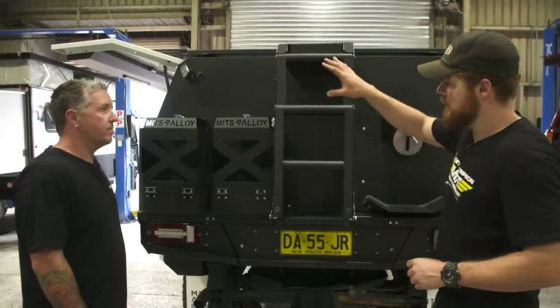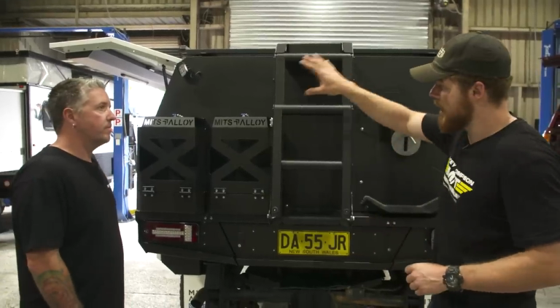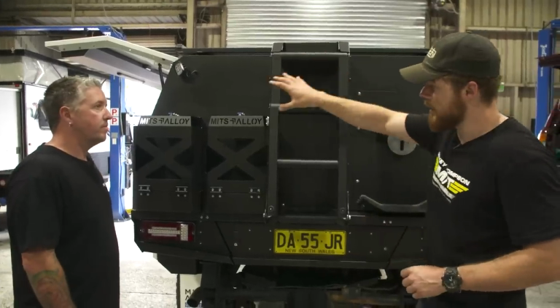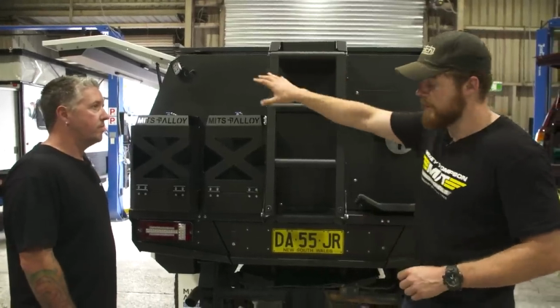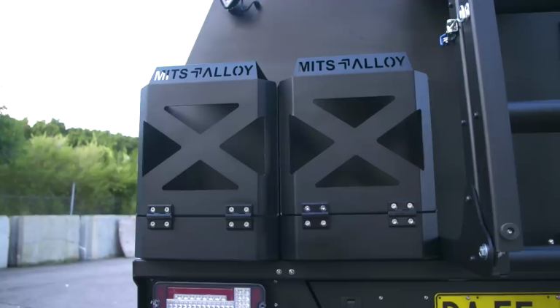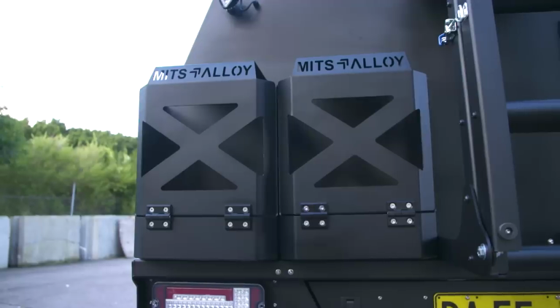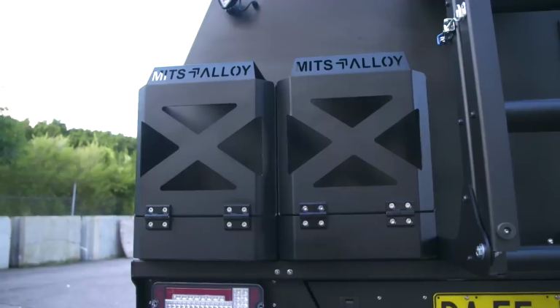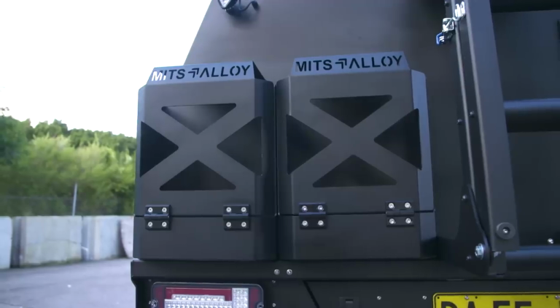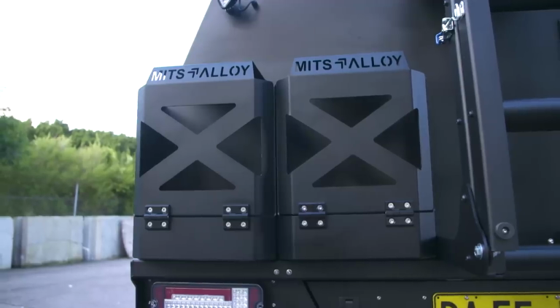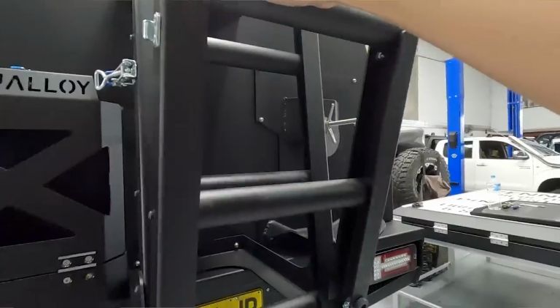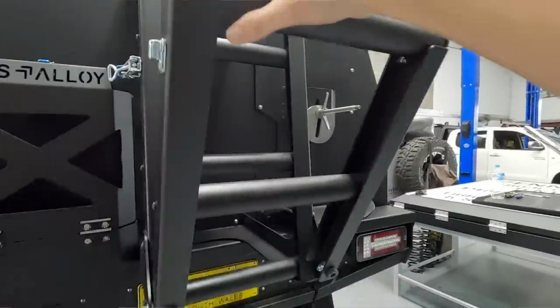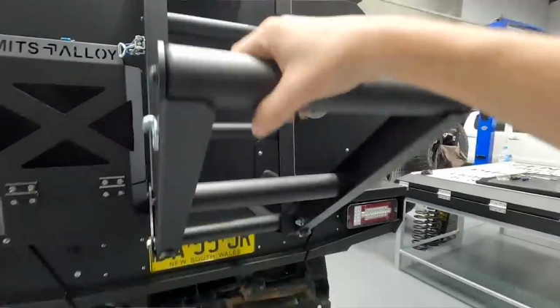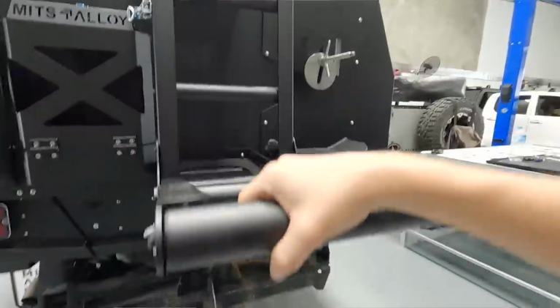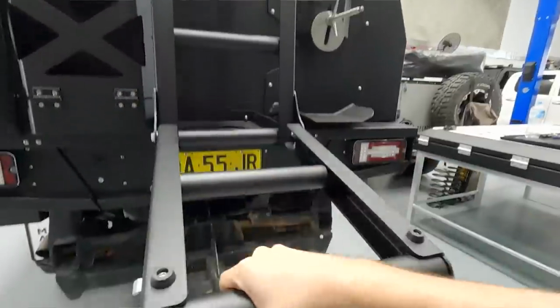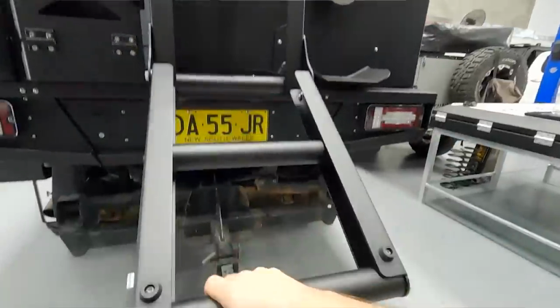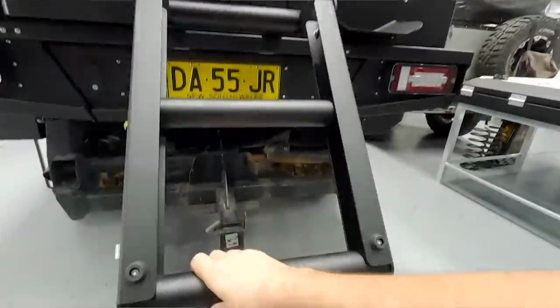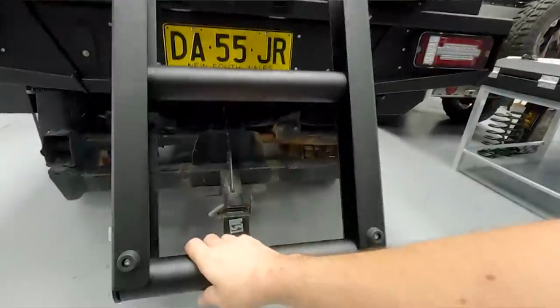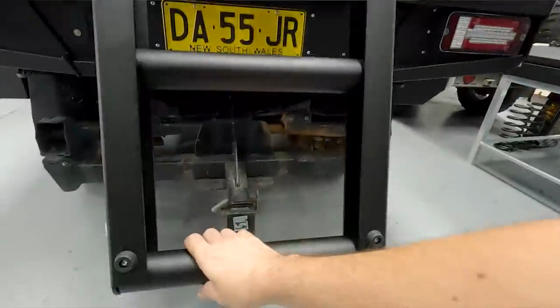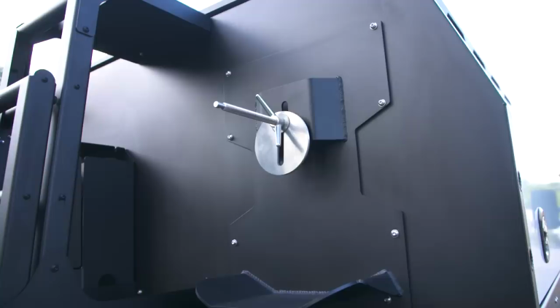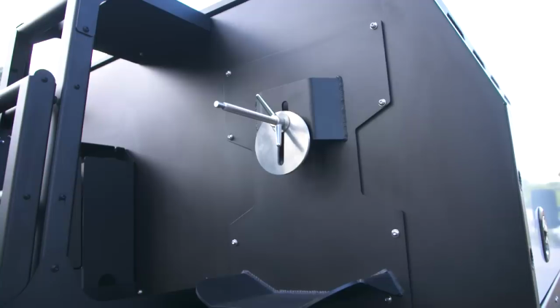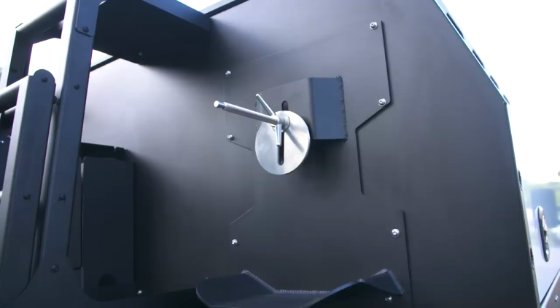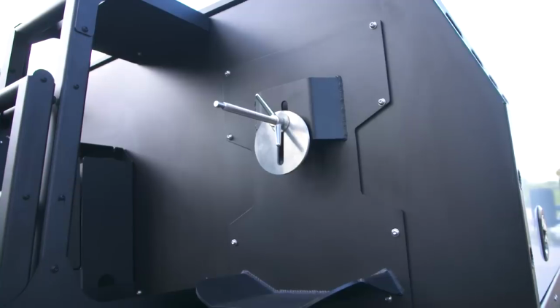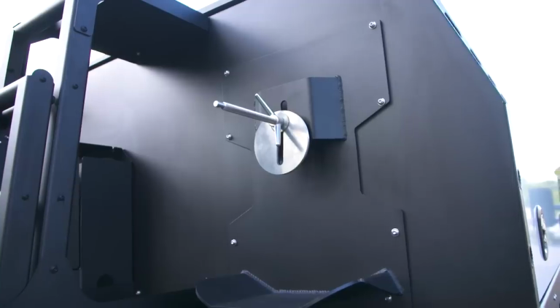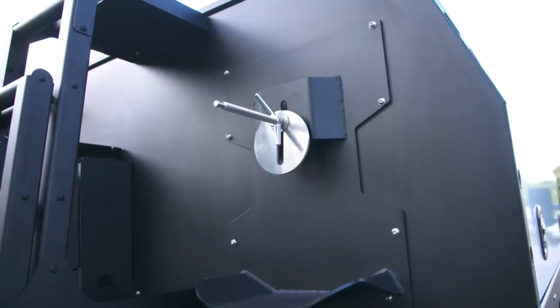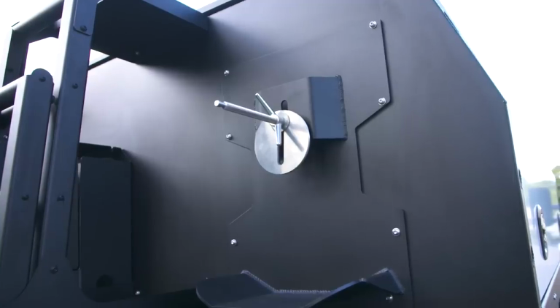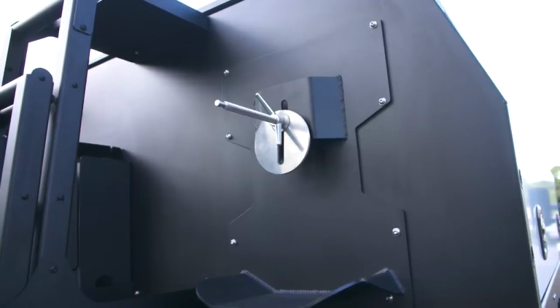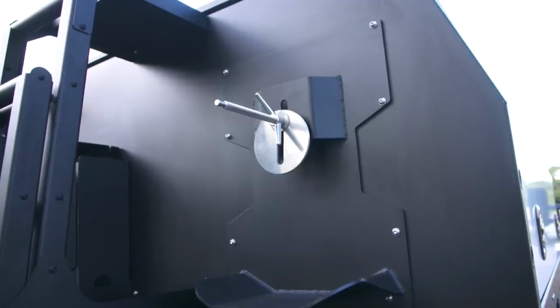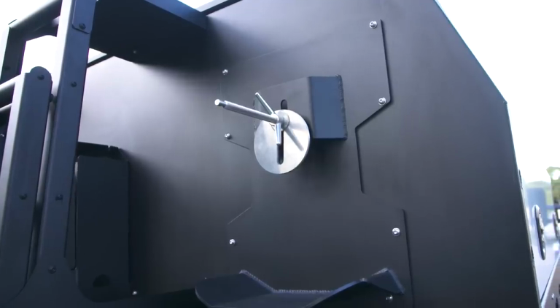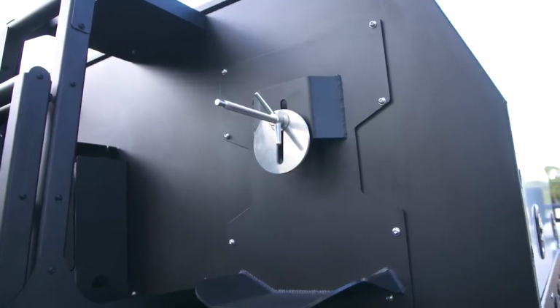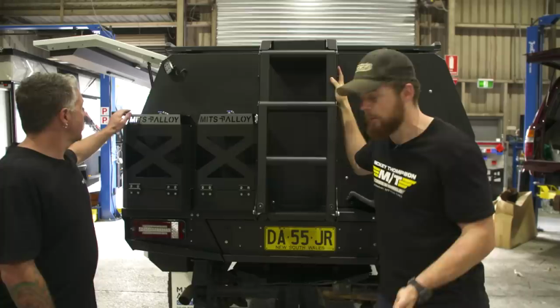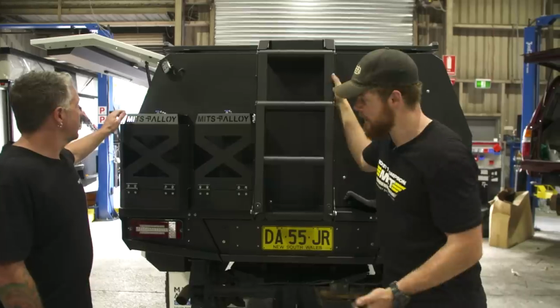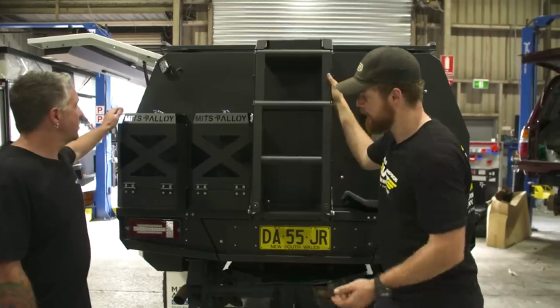Up the back, still looking unreal. You might notice we've got twin jerrys, the ladder, and the spare tyre holder as well. You're probably wondering why twin jerrys?